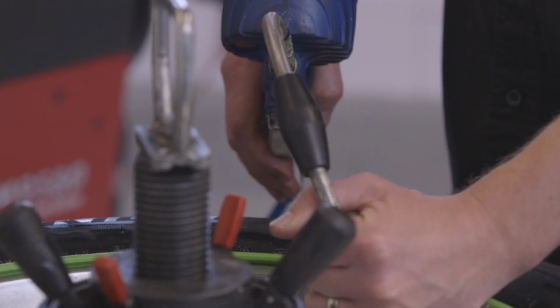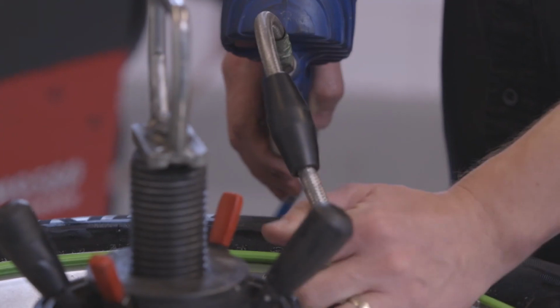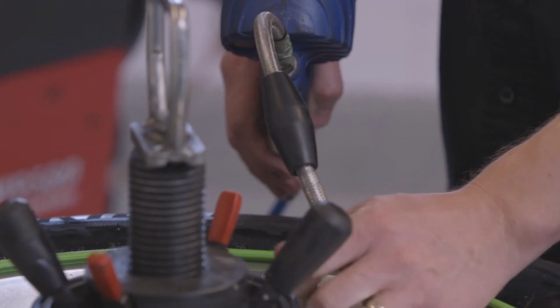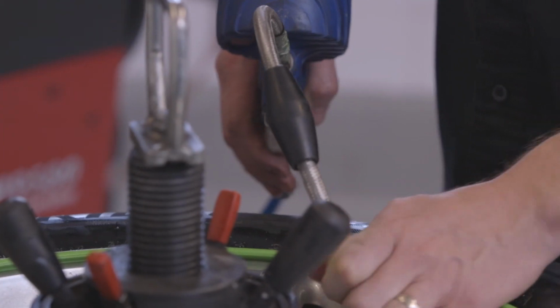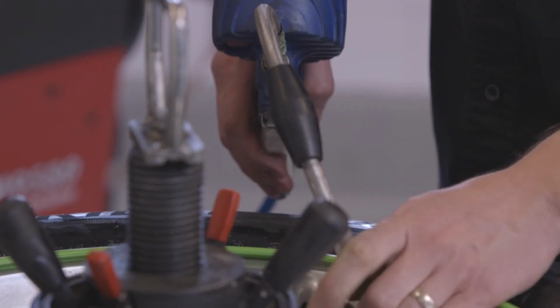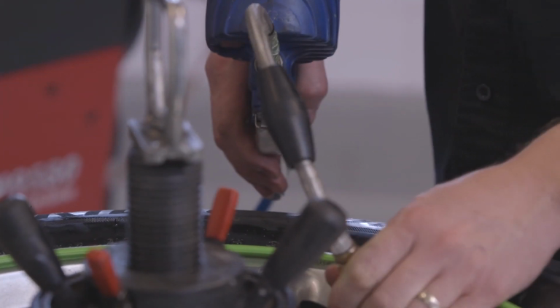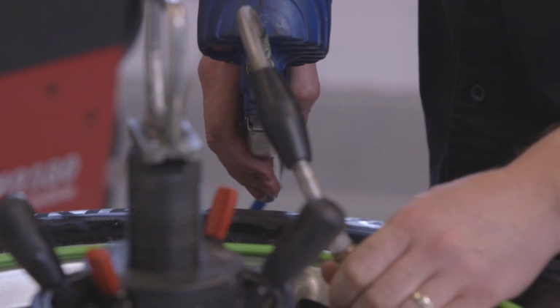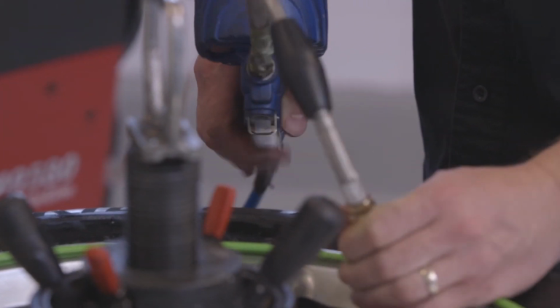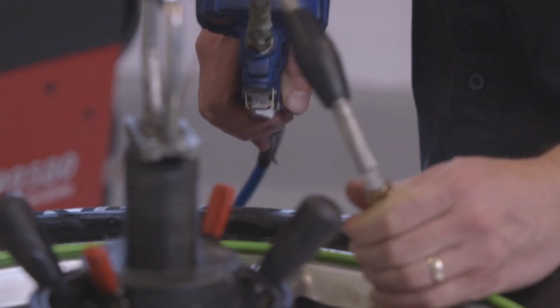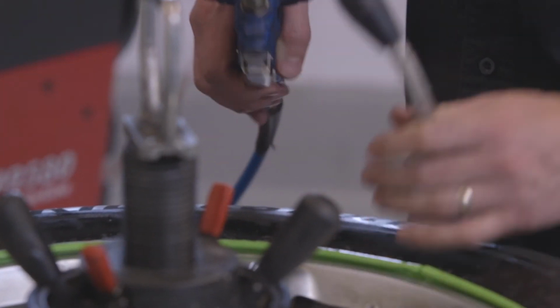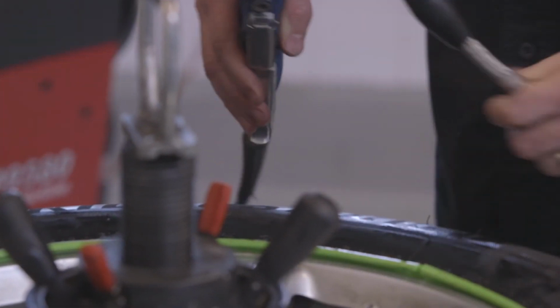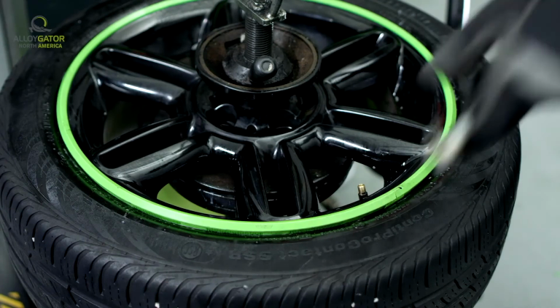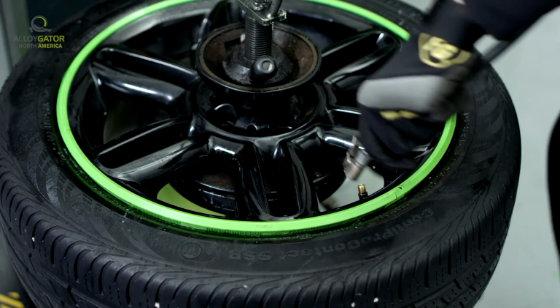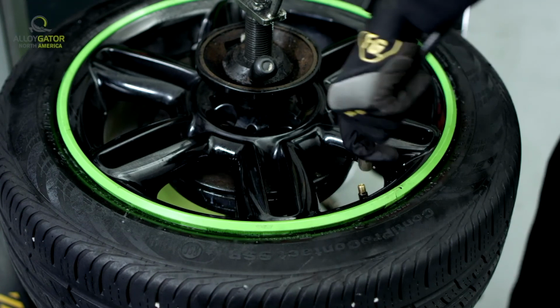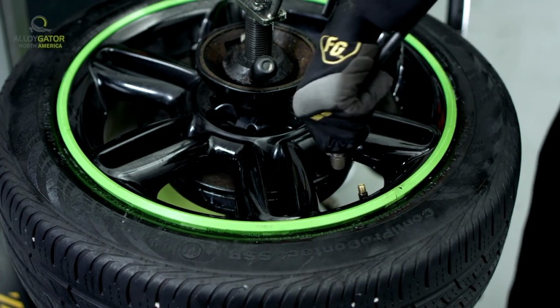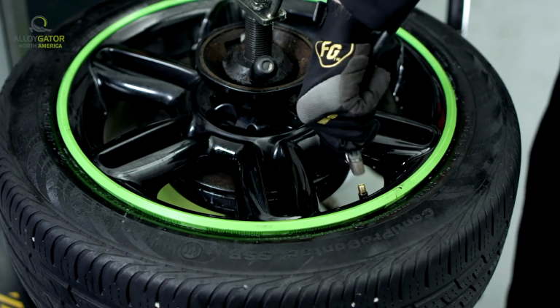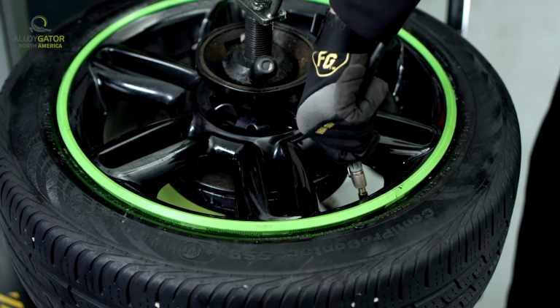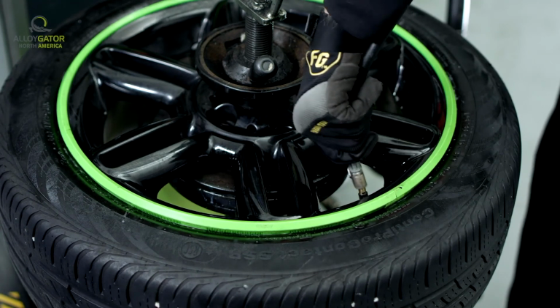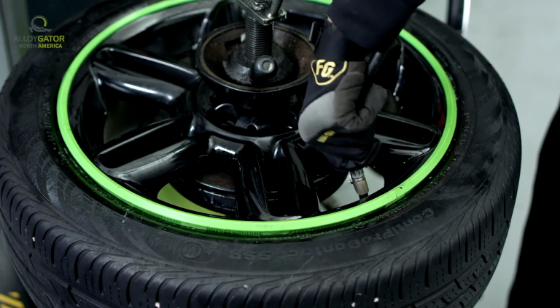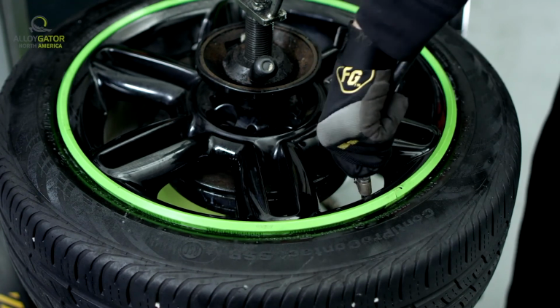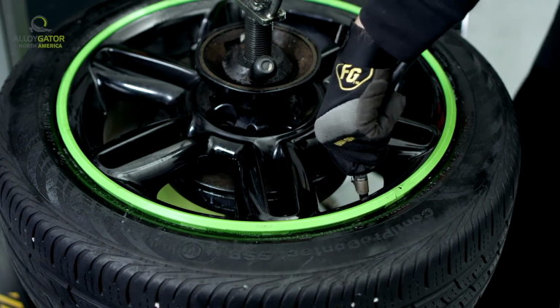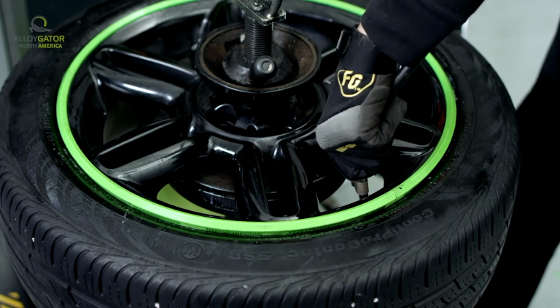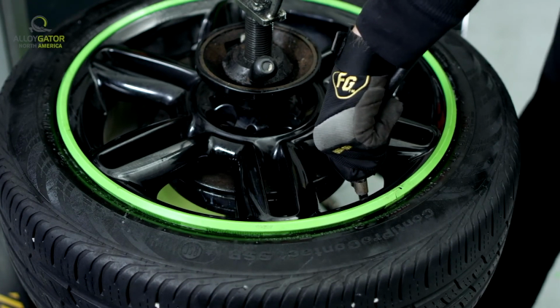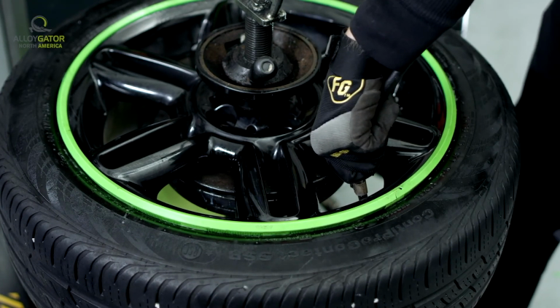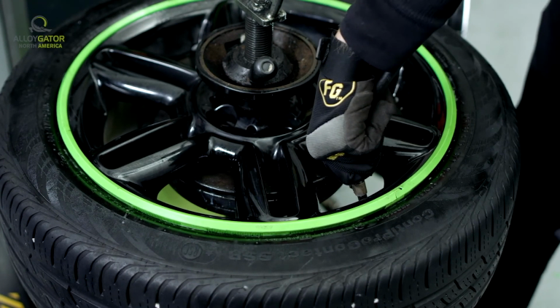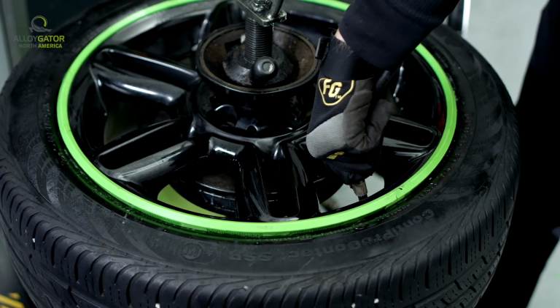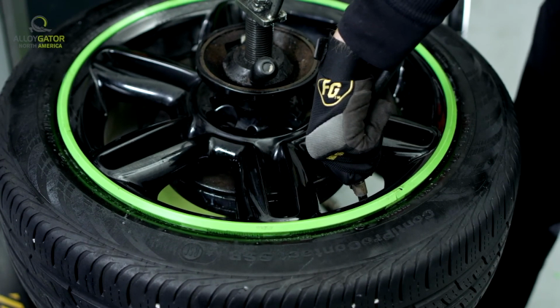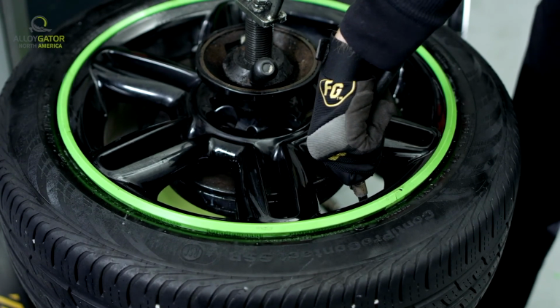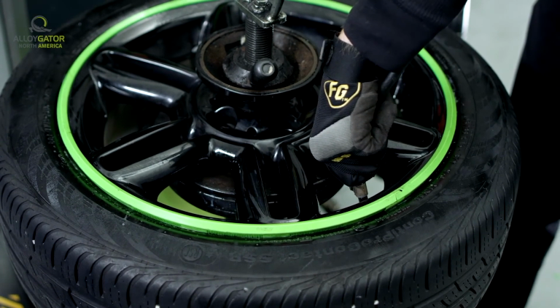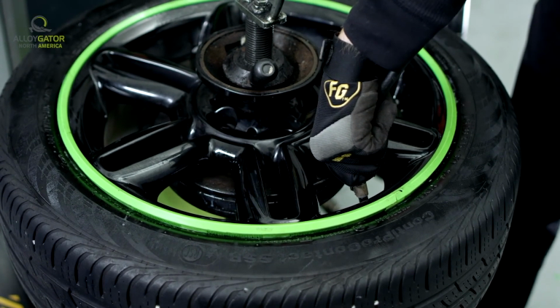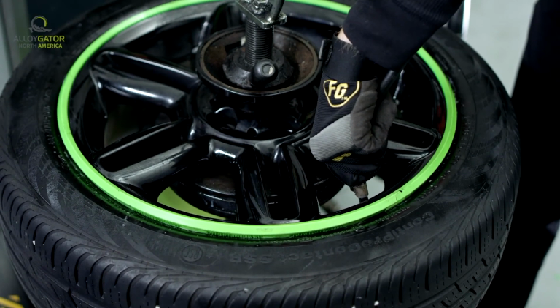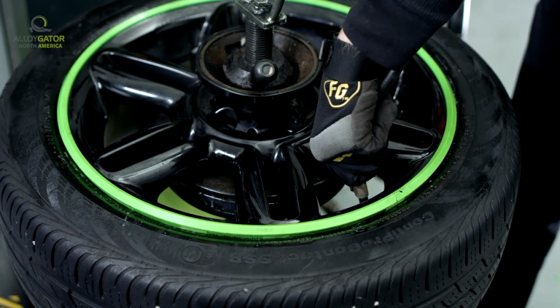Also, you want to check your tire pressure. A little bit of a drop on there could push the gator out because you don't have that pressure holding it in place.